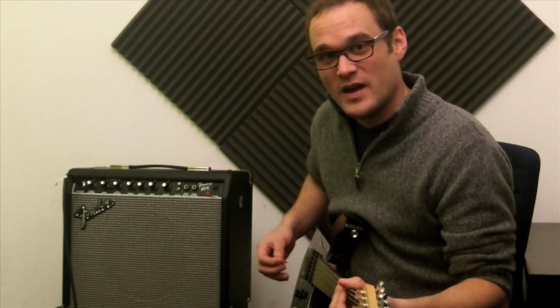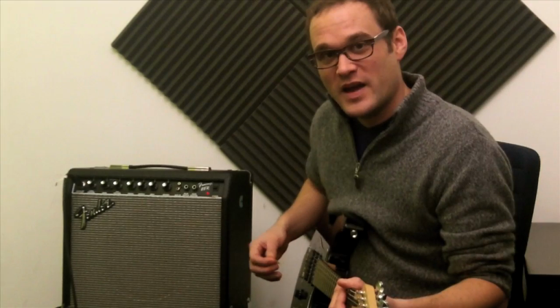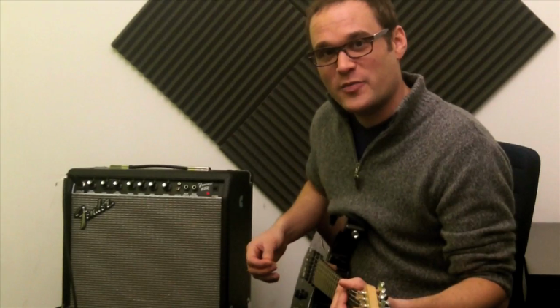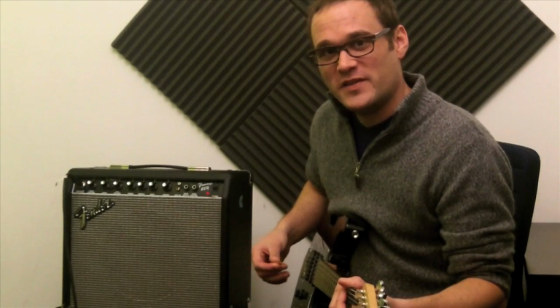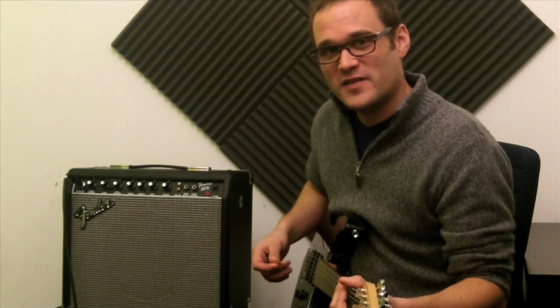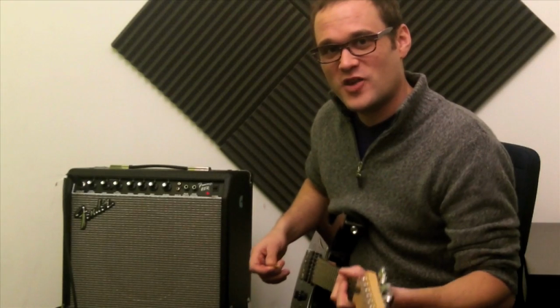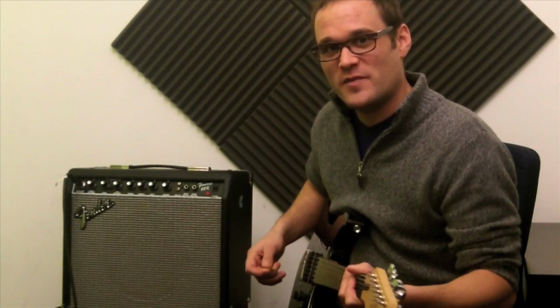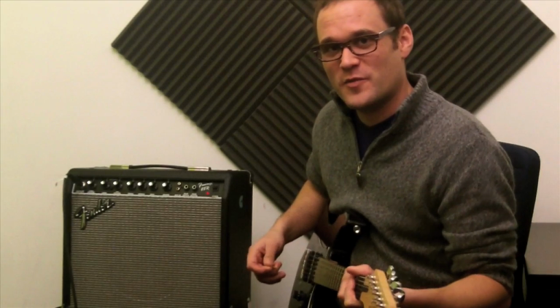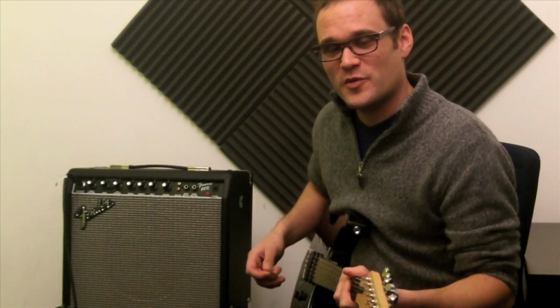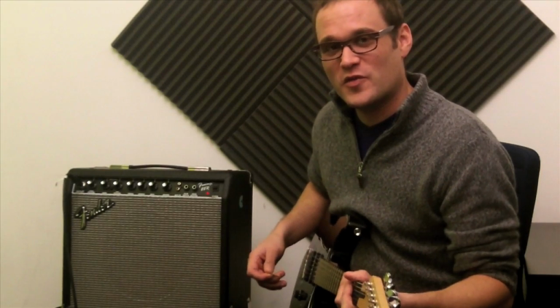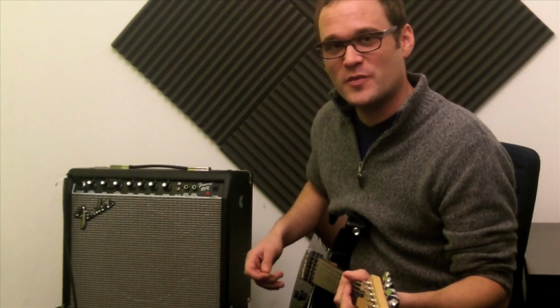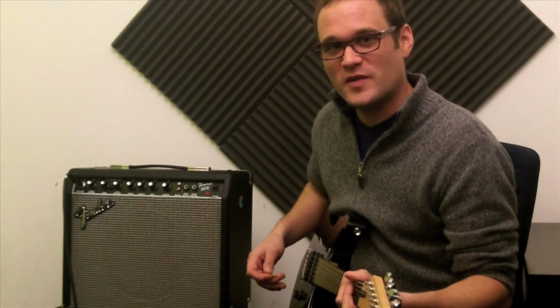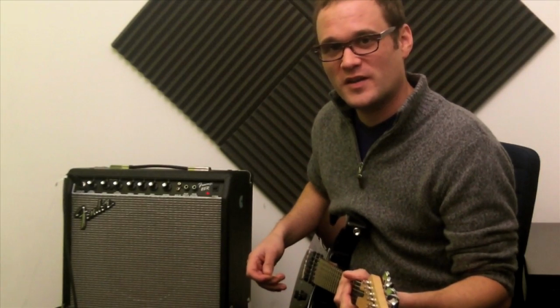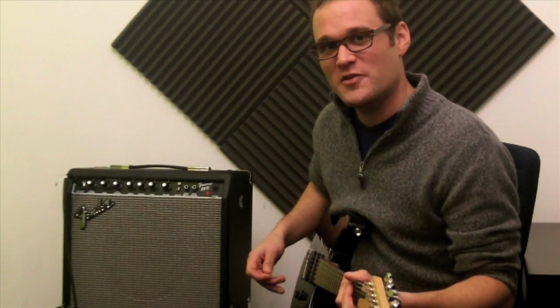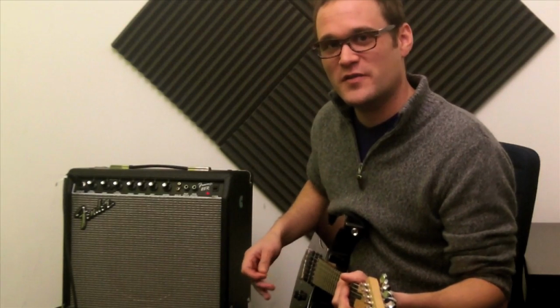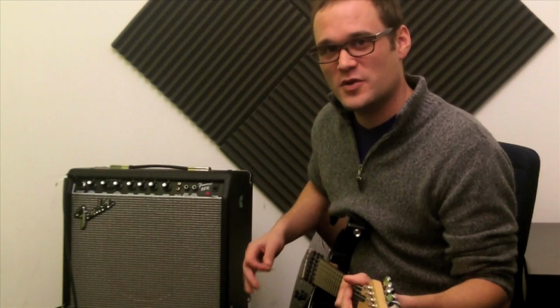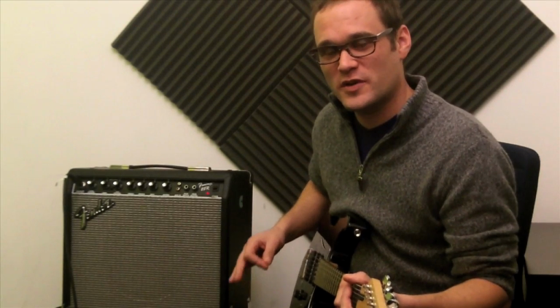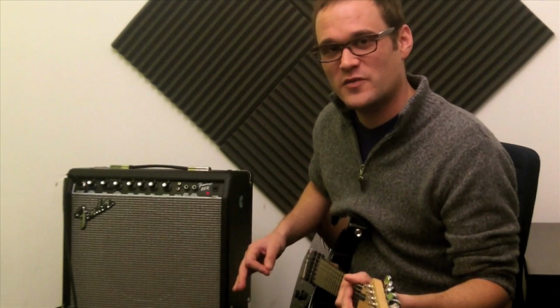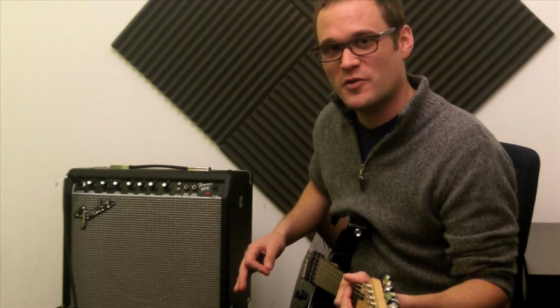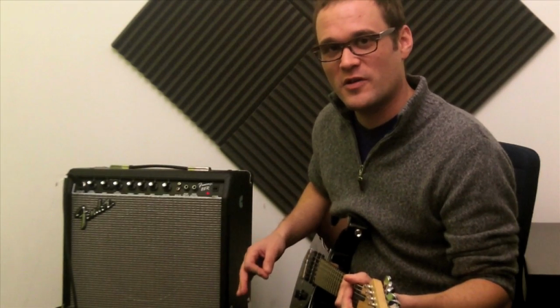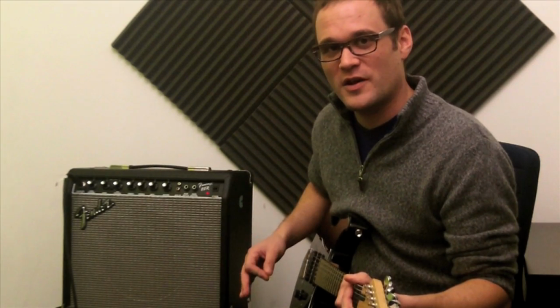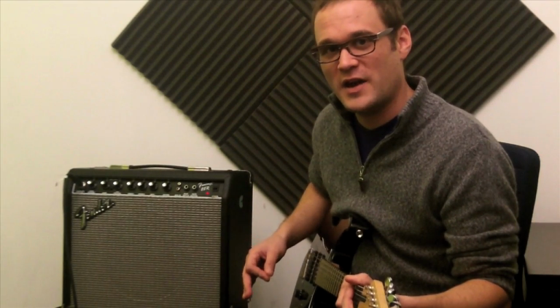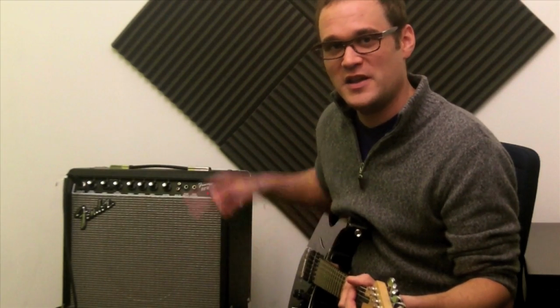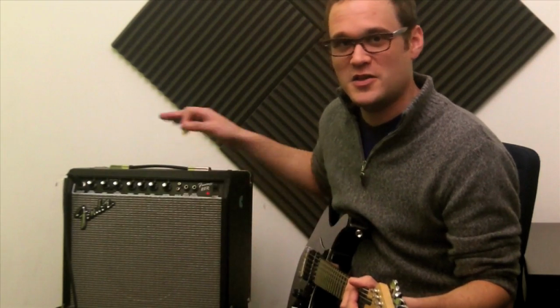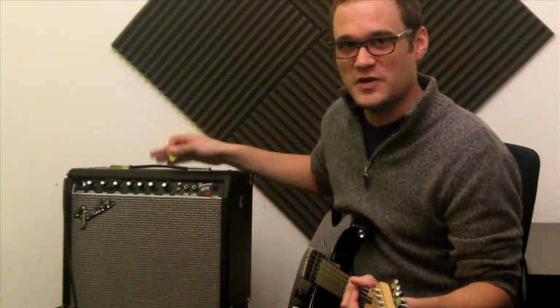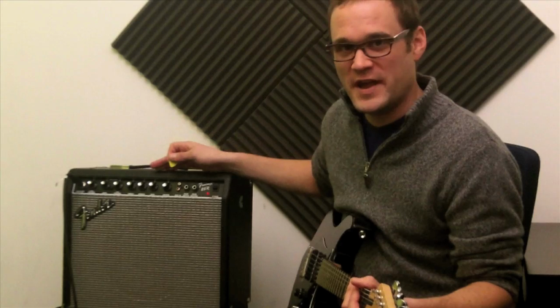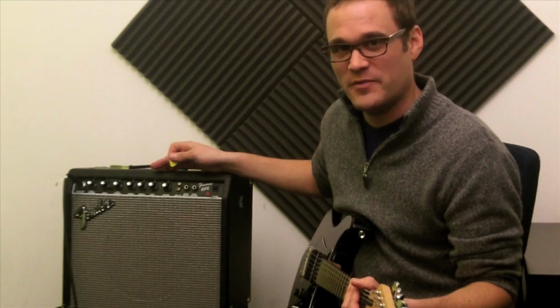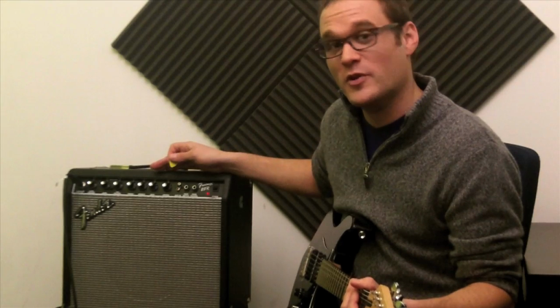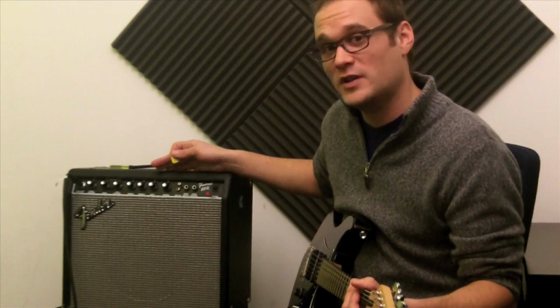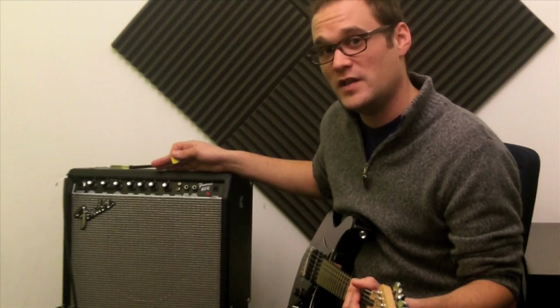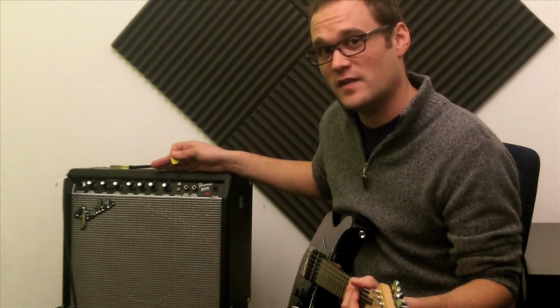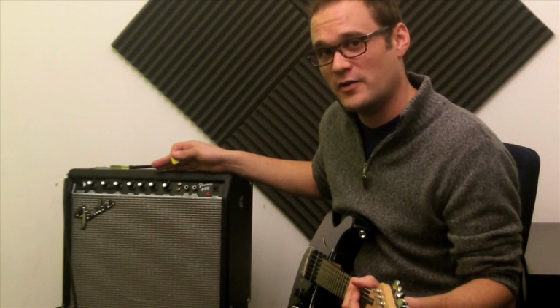Hey everybody, this is James from The Real School of Music here to give you a quick tutorial on how to EQ an amp for a clean sound.